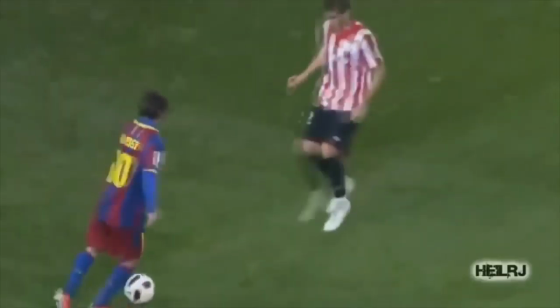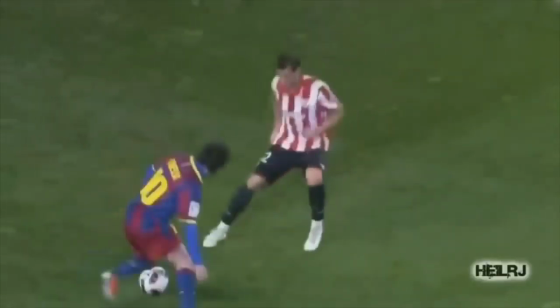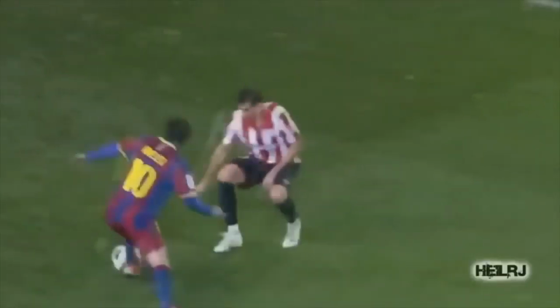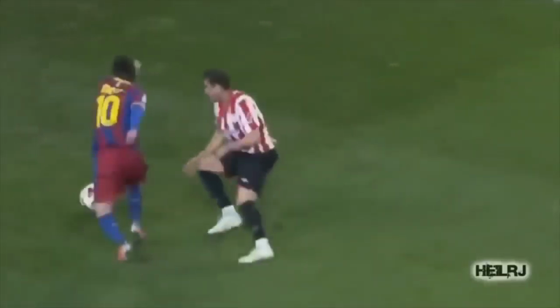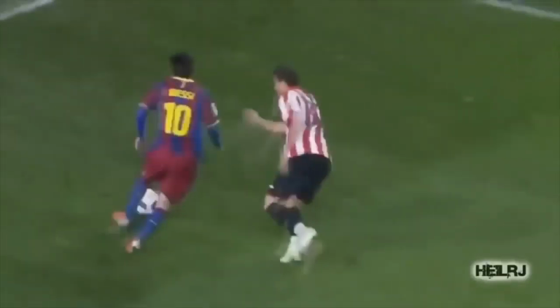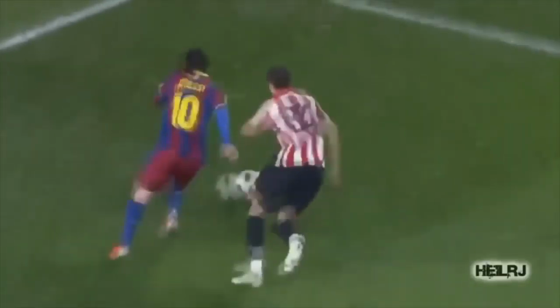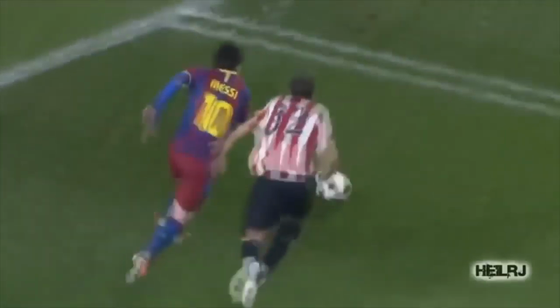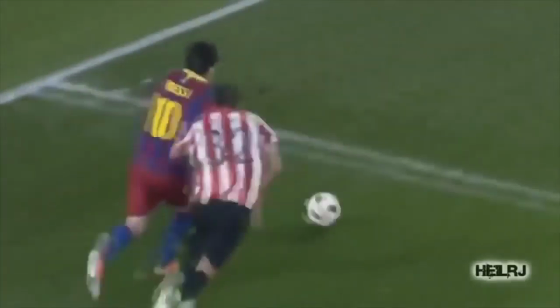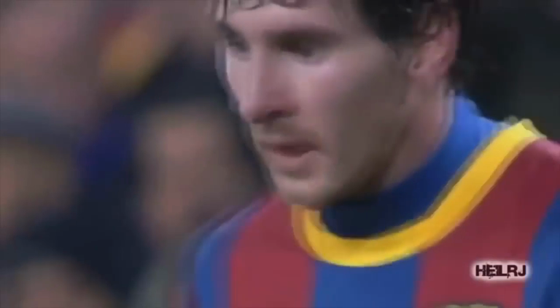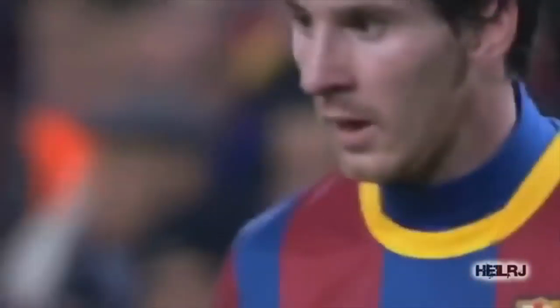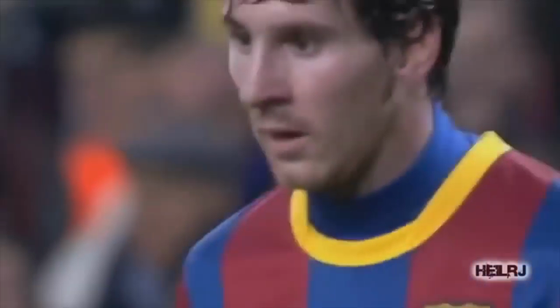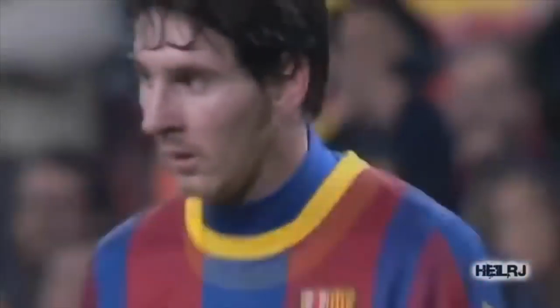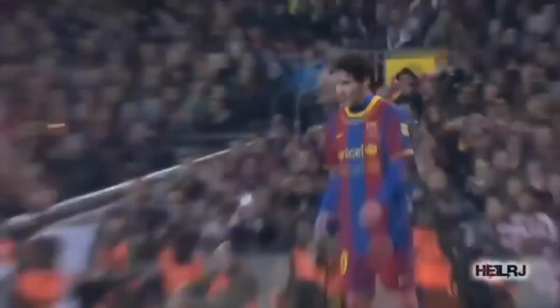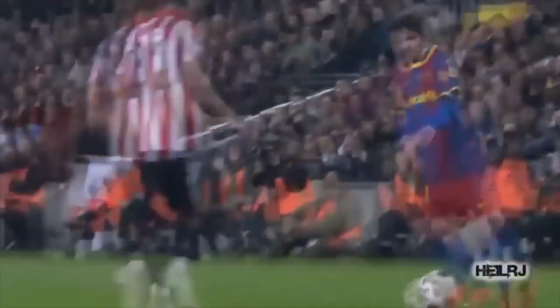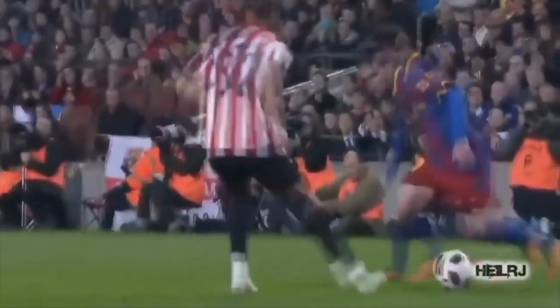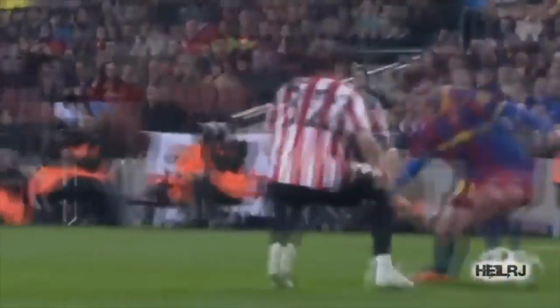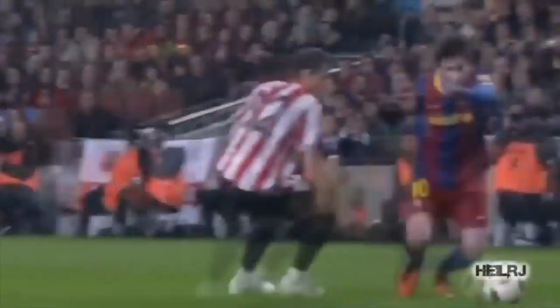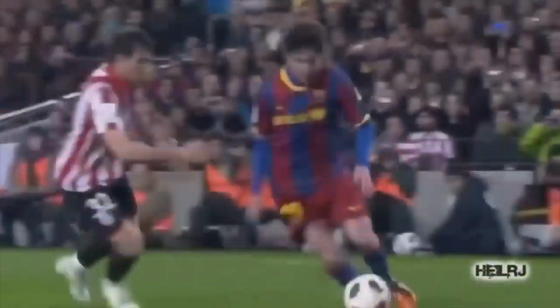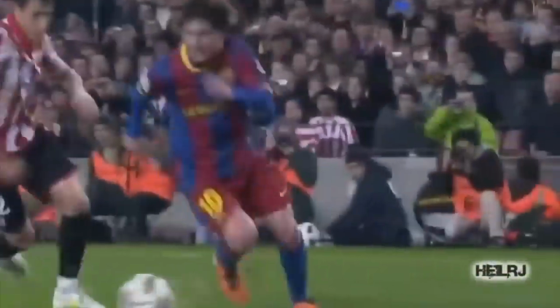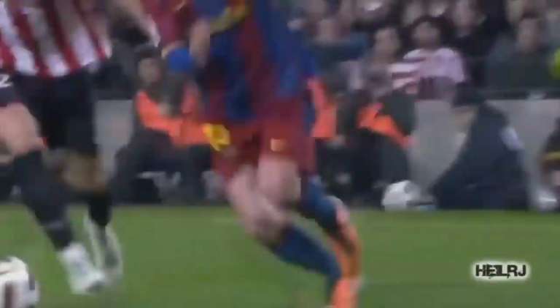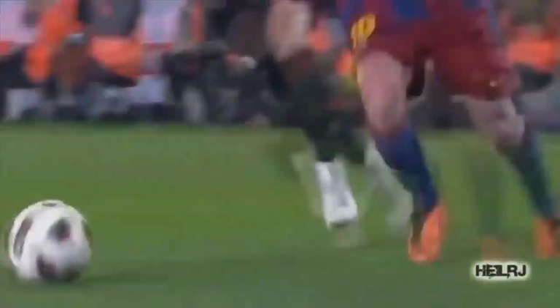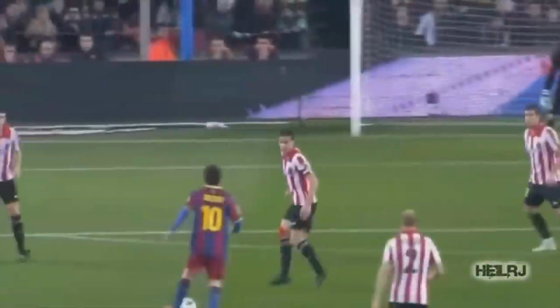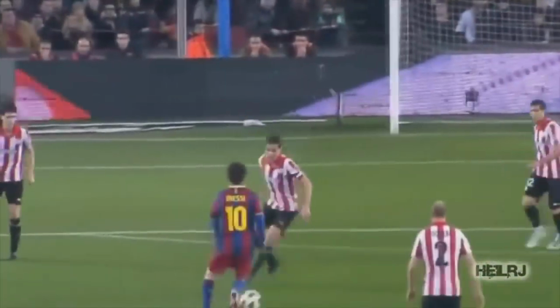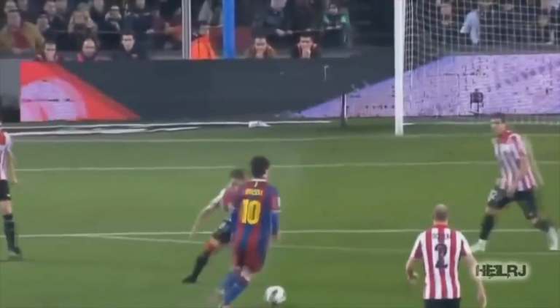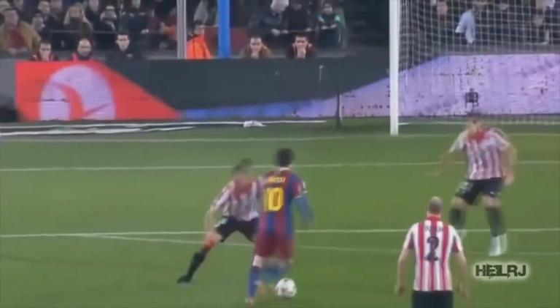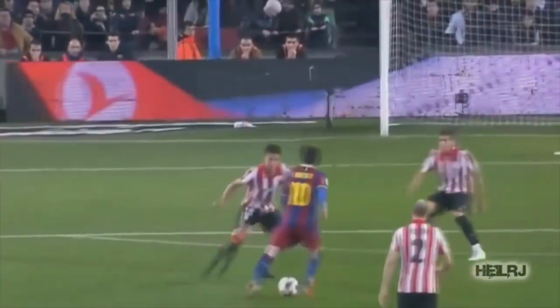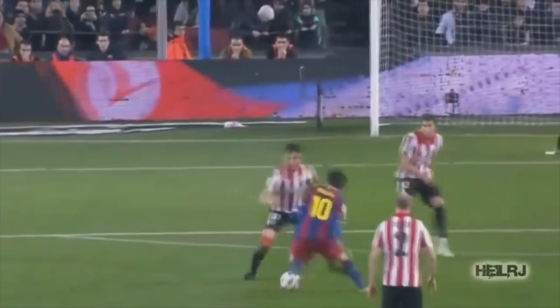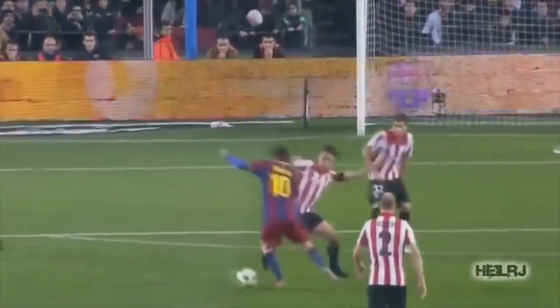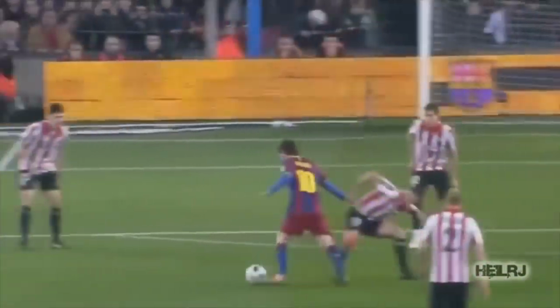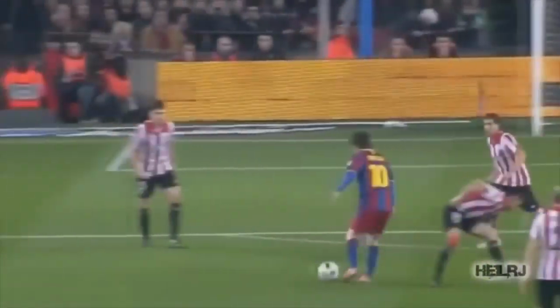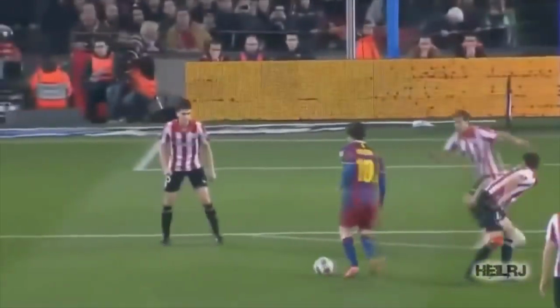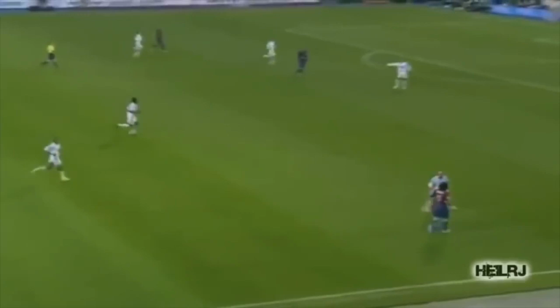What's up? Today we're focusing on one of the most simple but effective skills in all of football: the body feint.